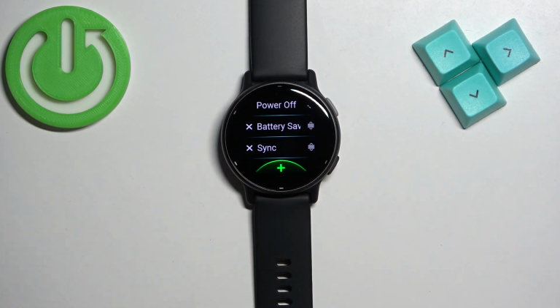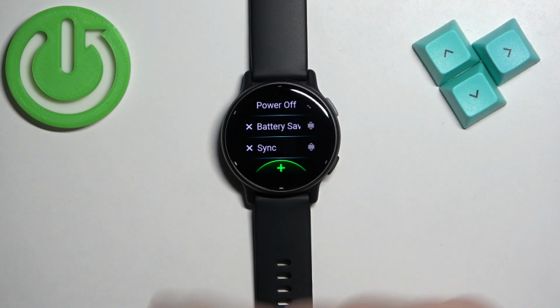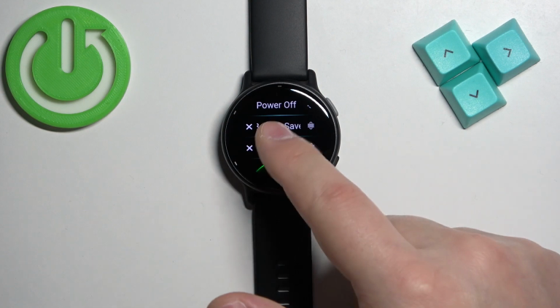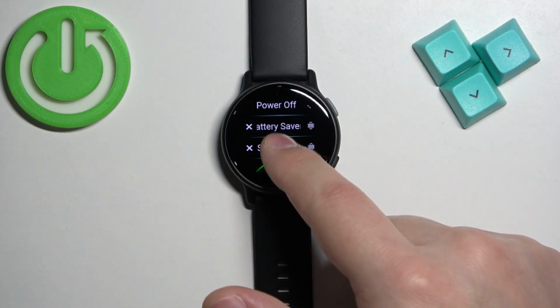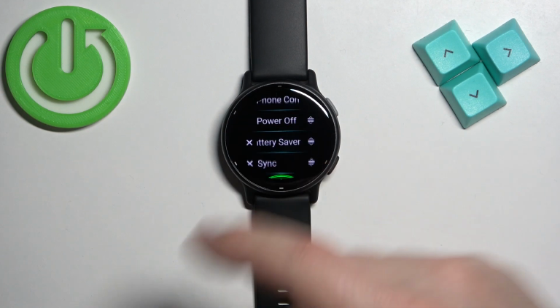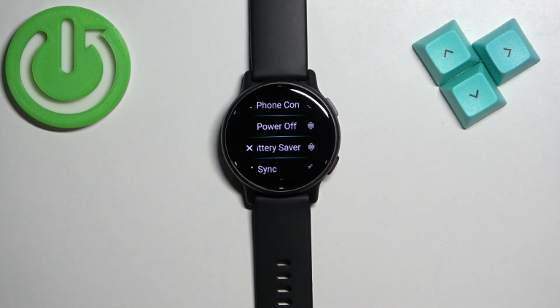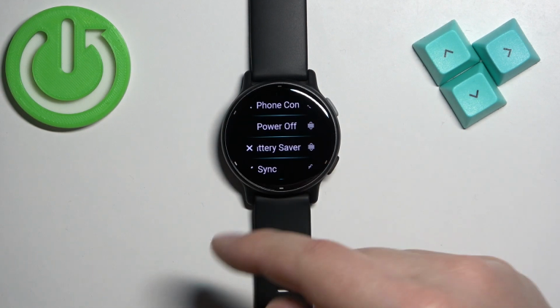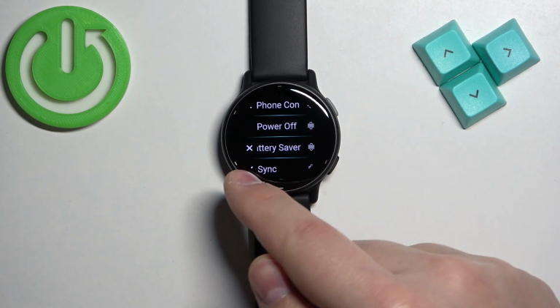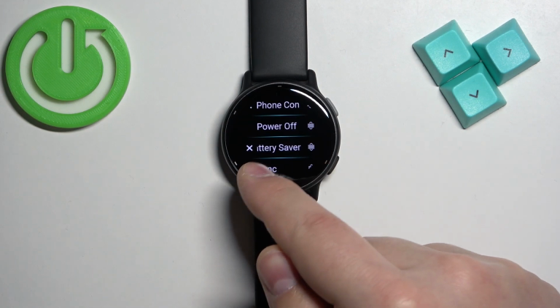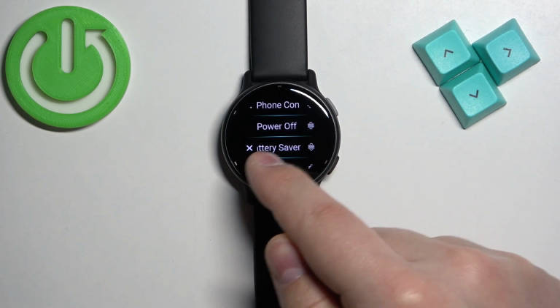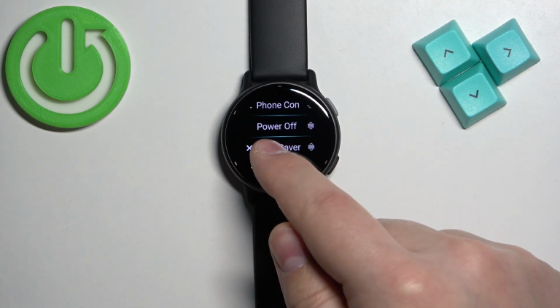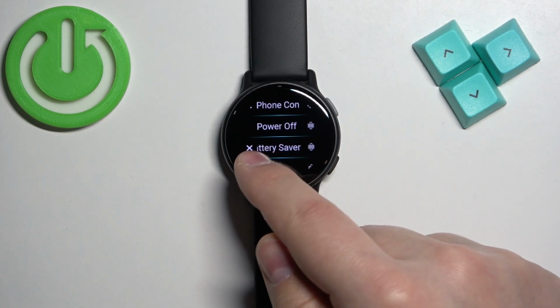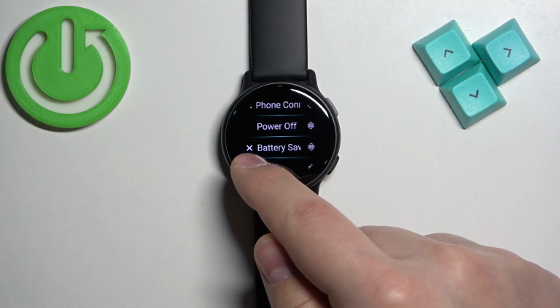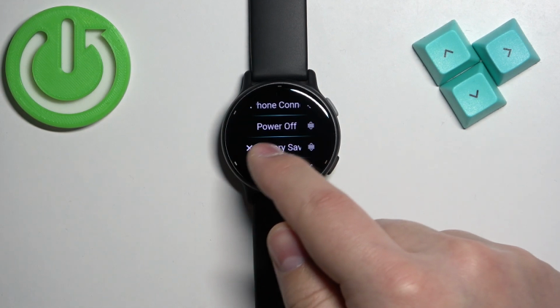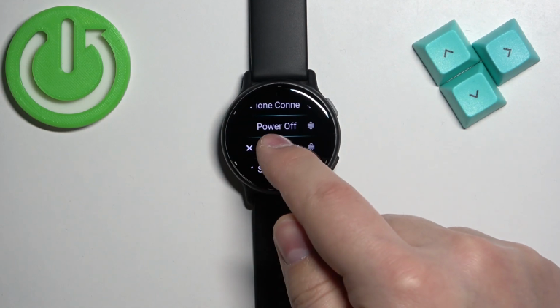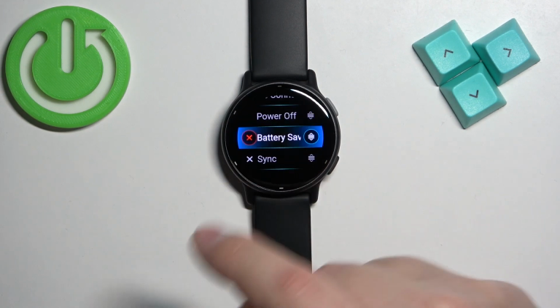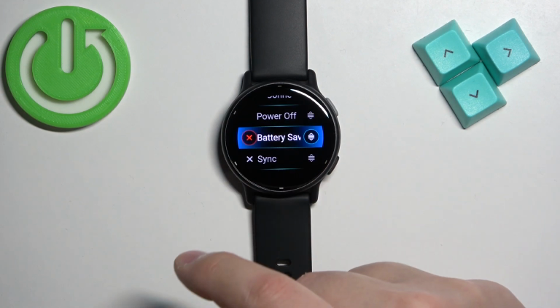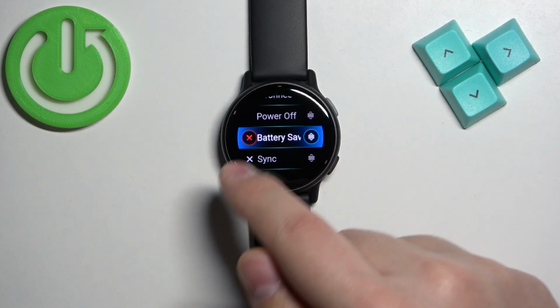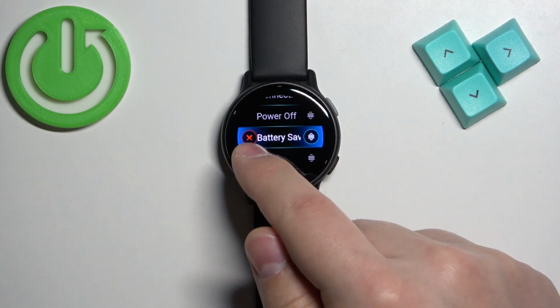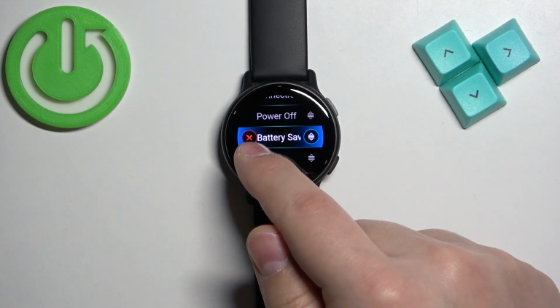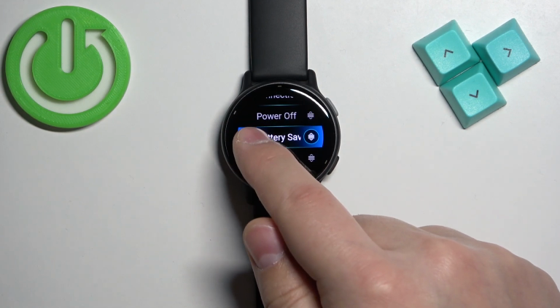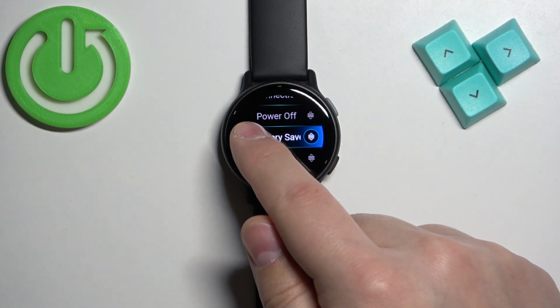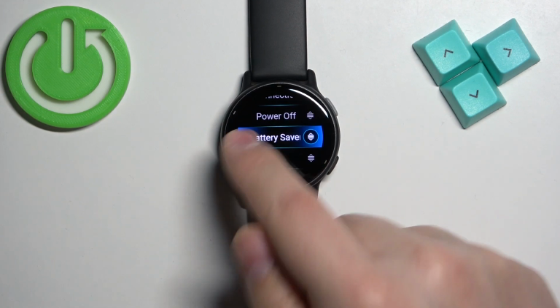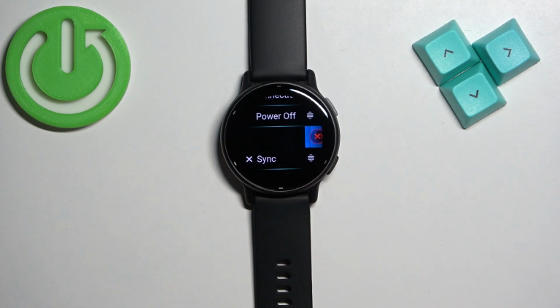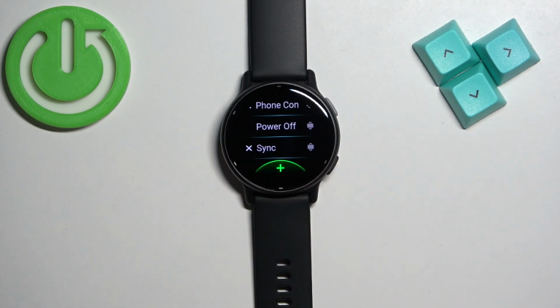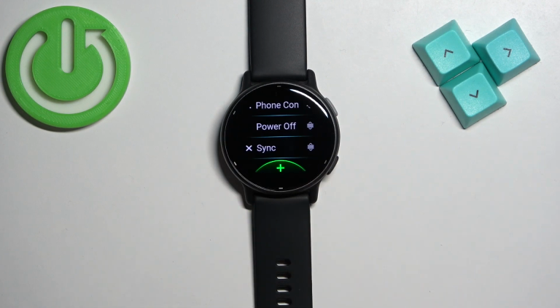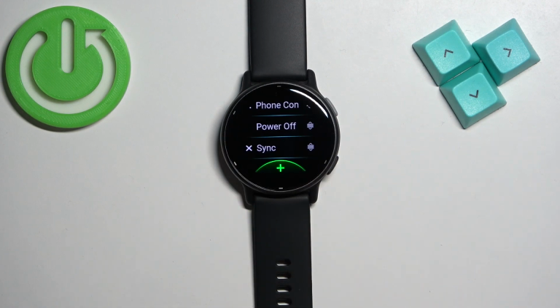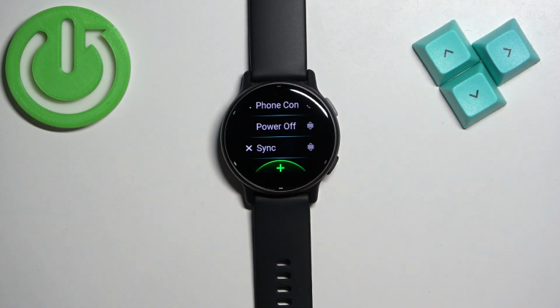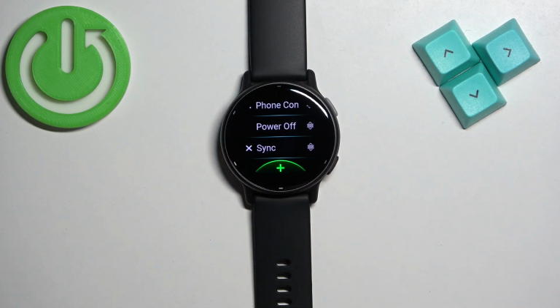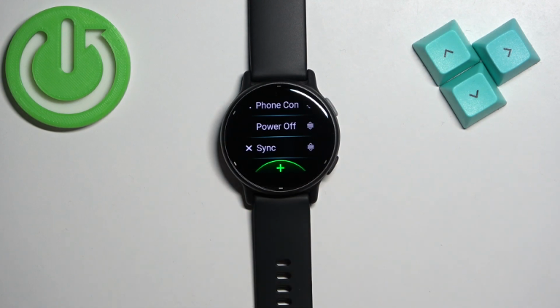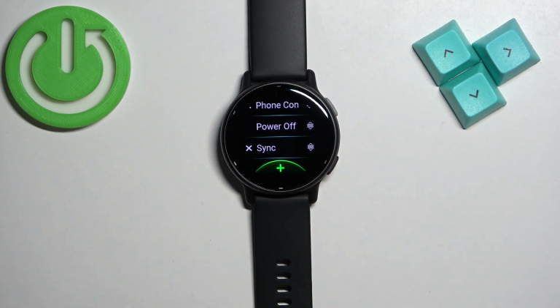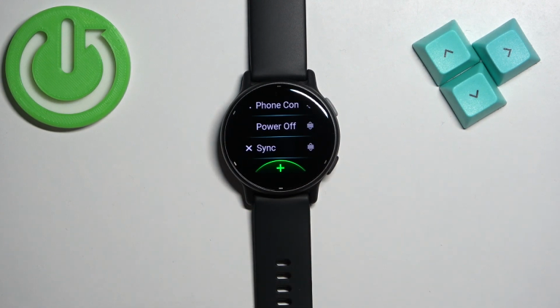To remove a control, tap on the control you want to remove, then tap on the X button next to it to remove it.